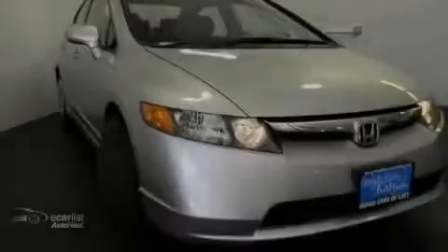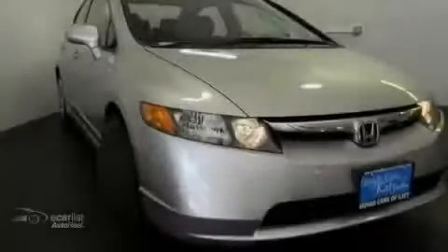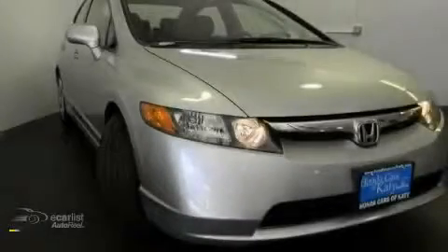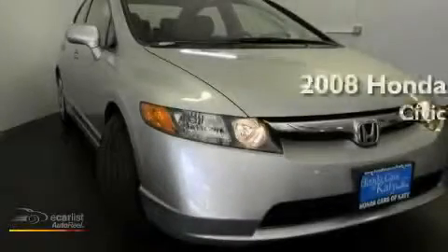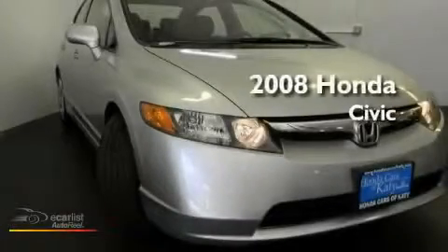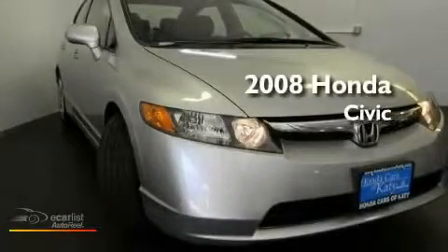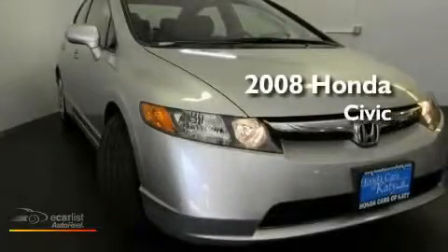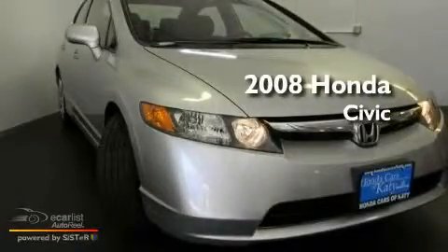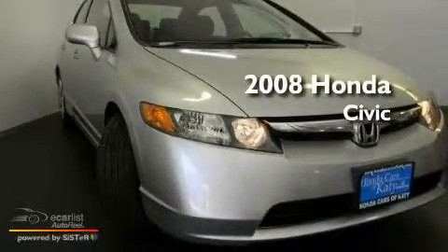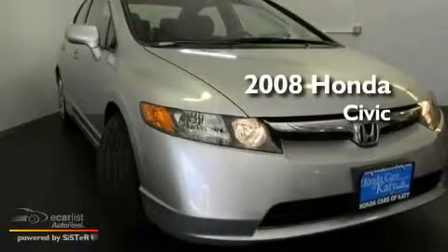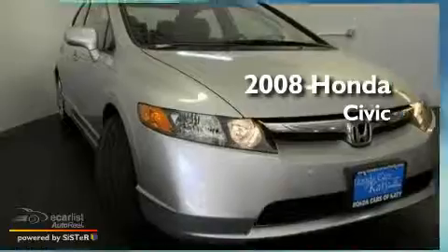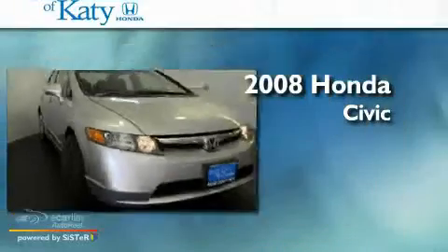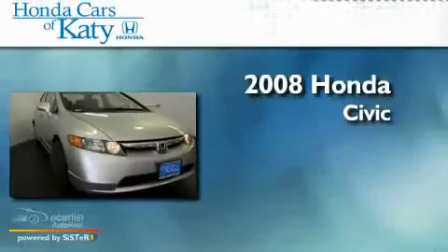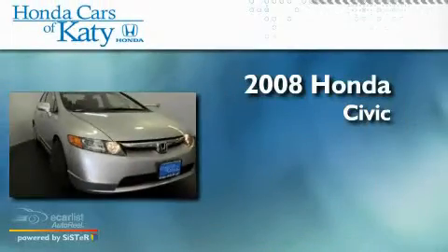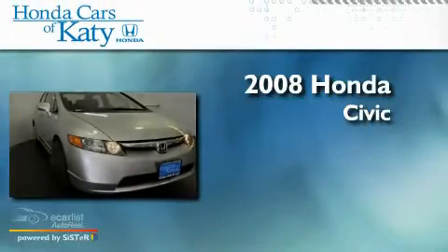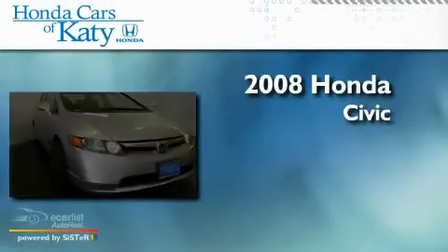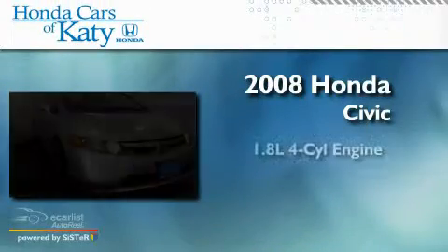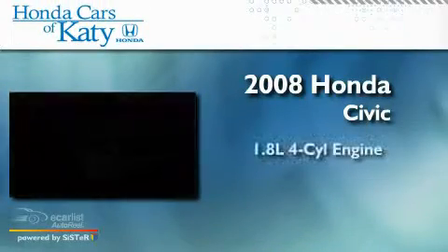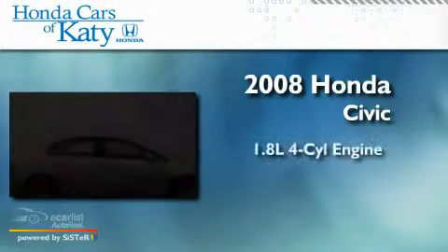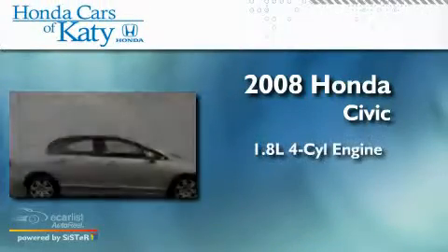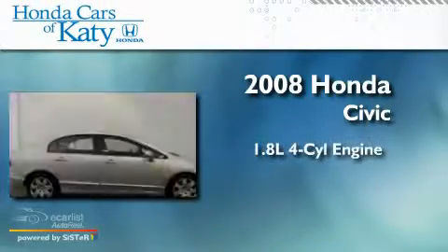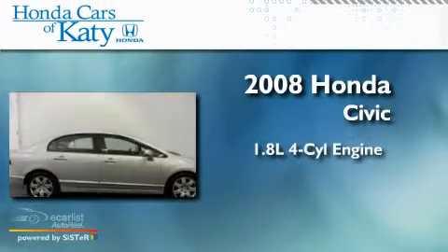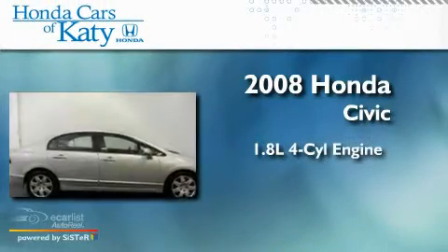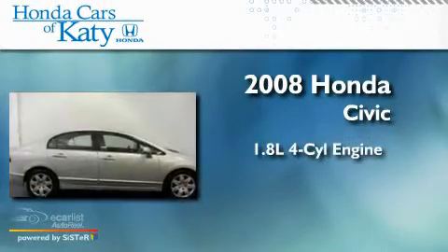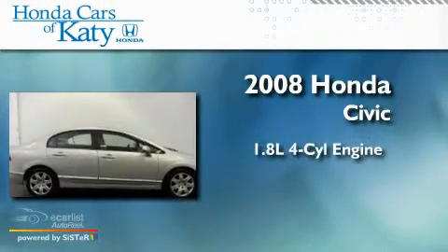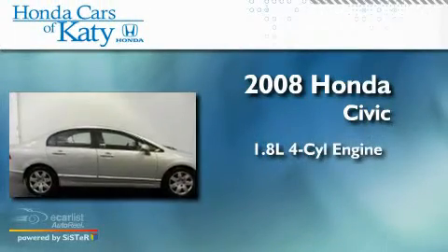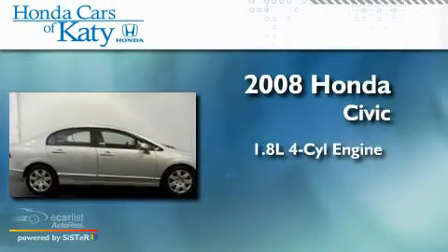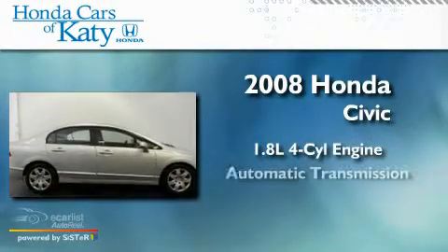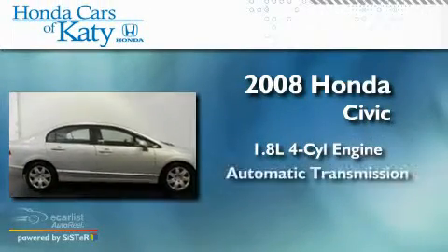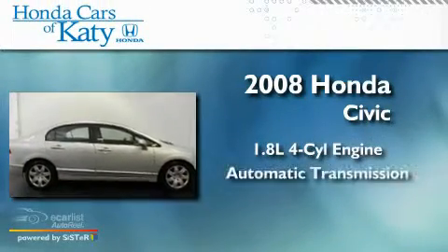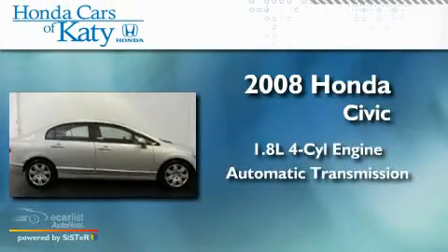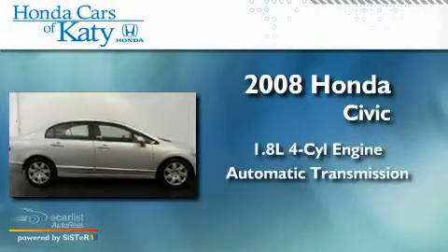This is a 2008 Honda Civic. It has a 1.8-liter four-cylinder engine and an automatic transmission.